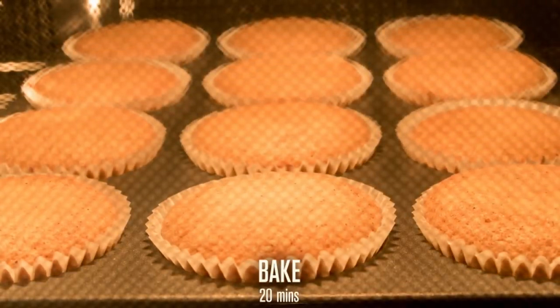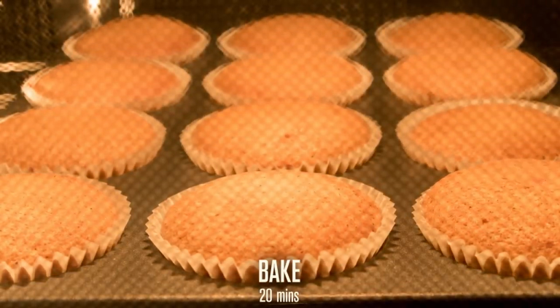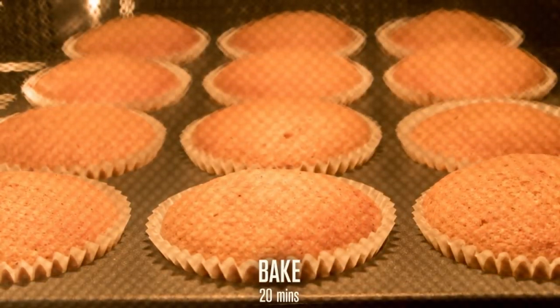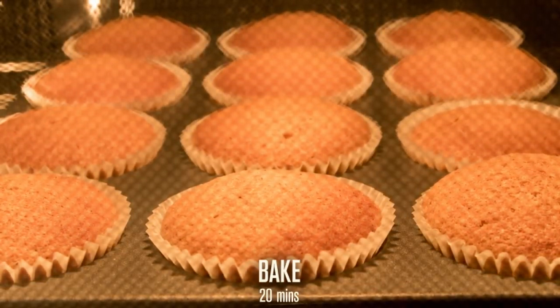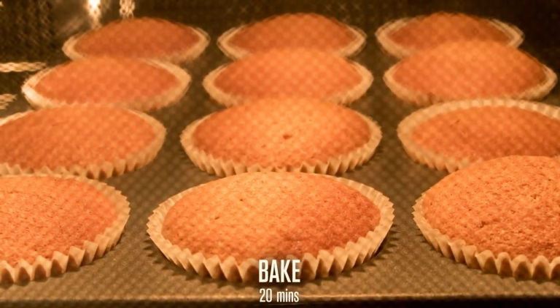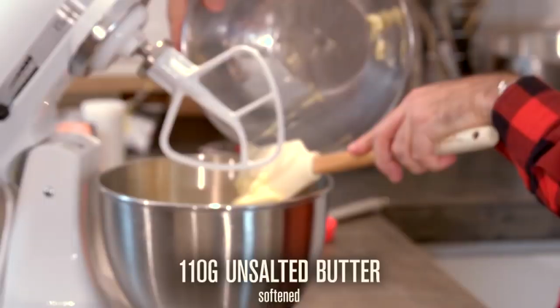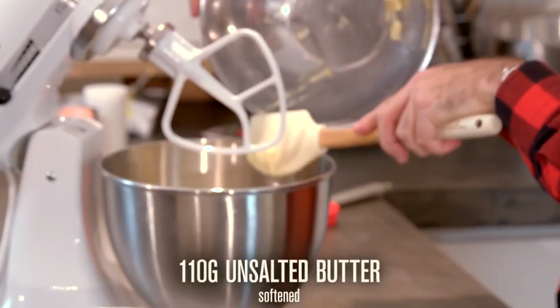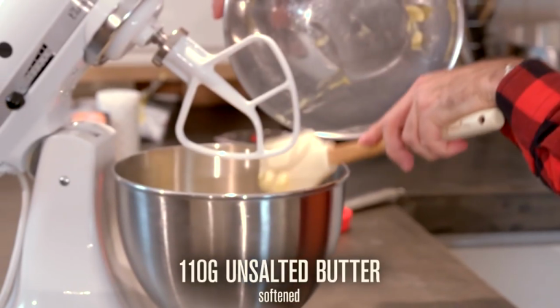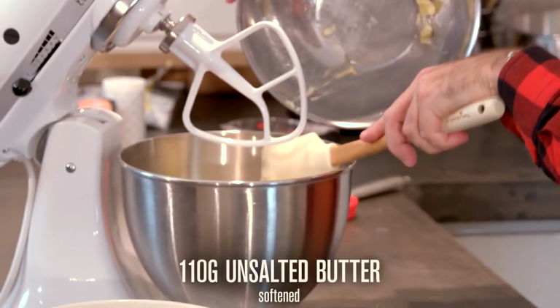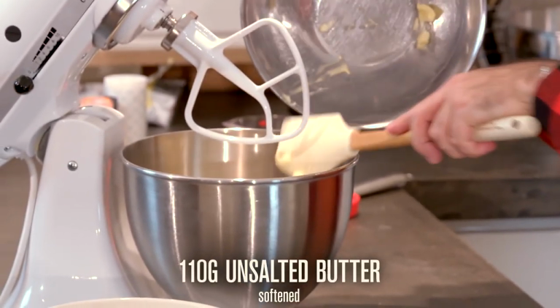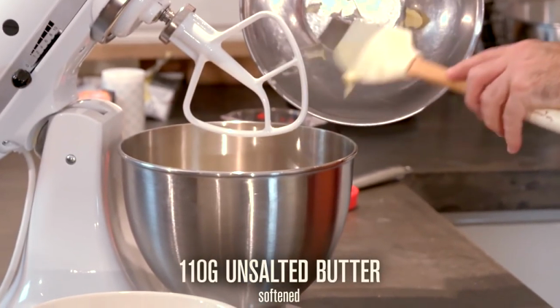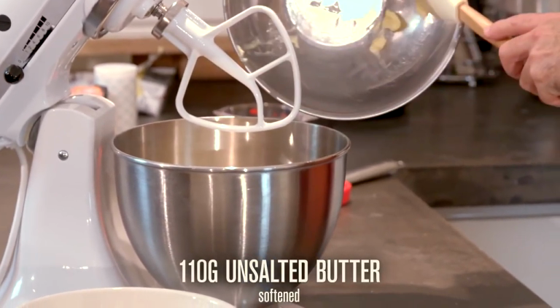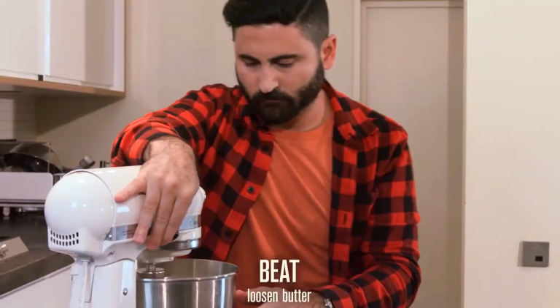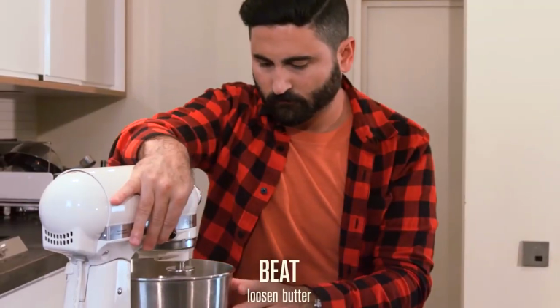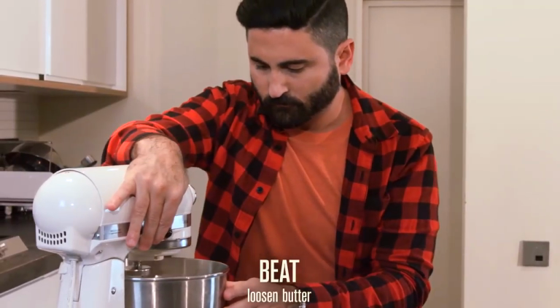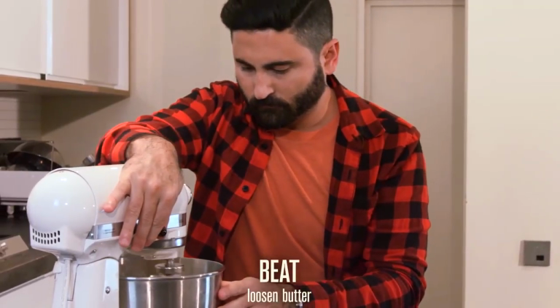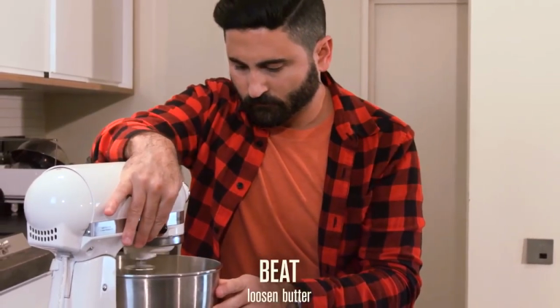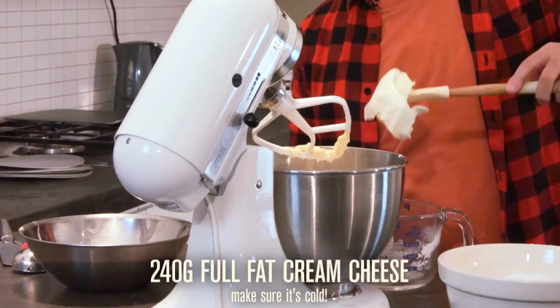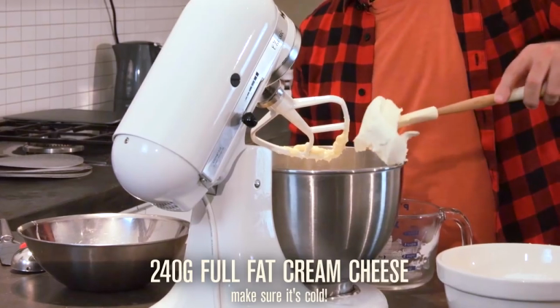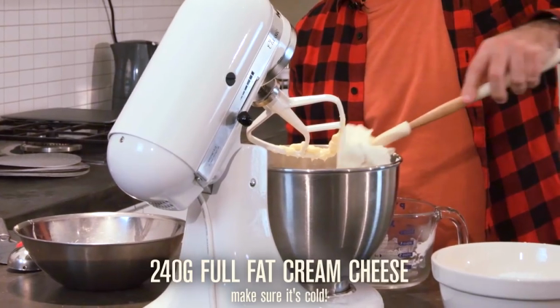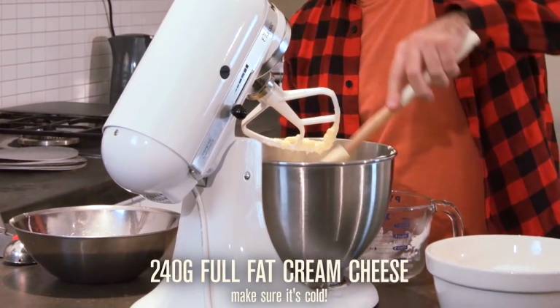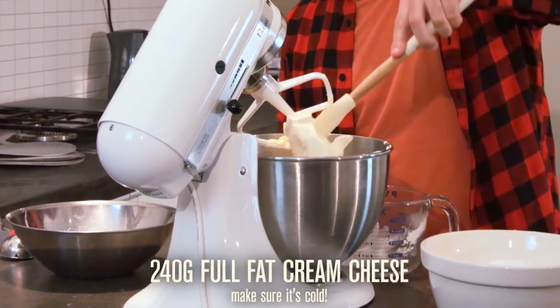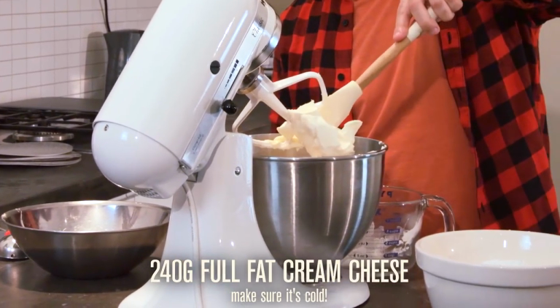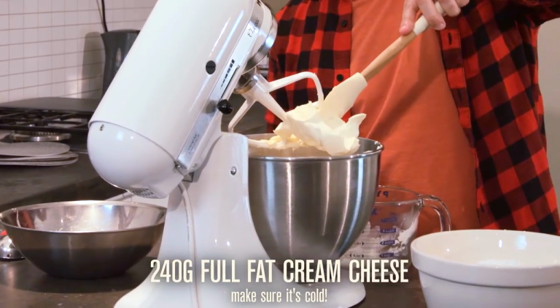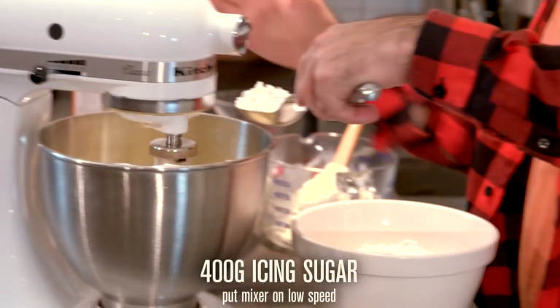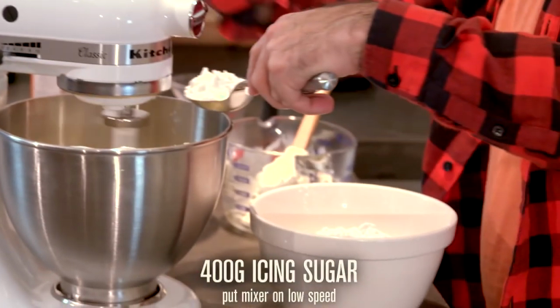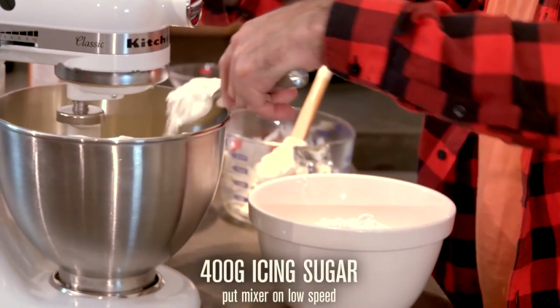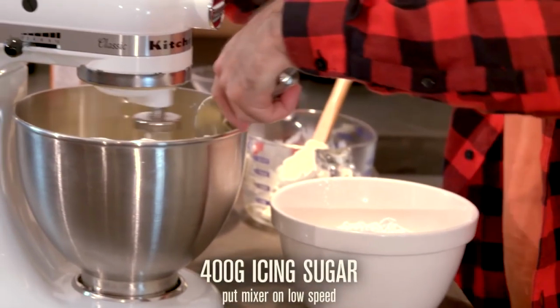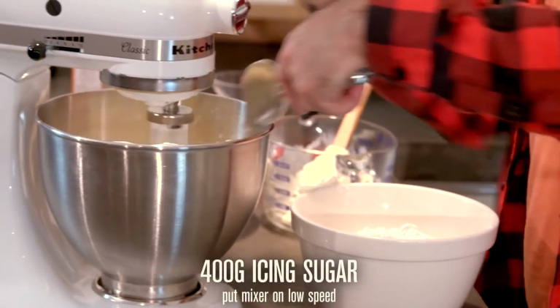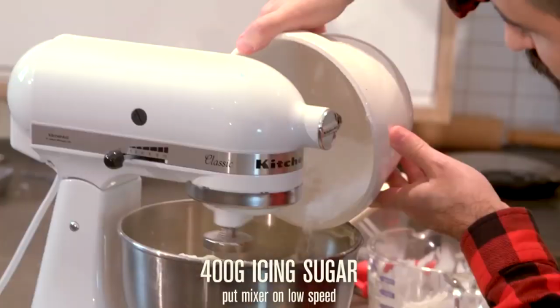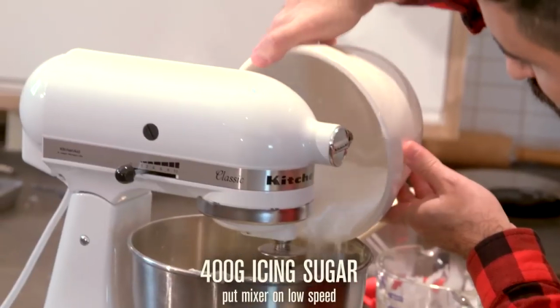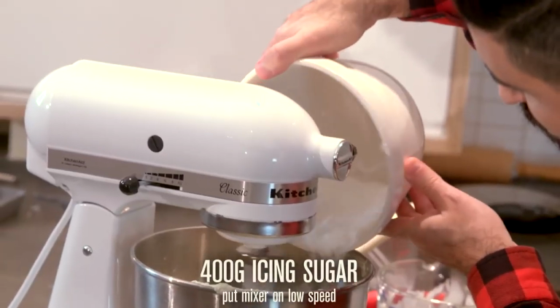For the frosting, beat softened unsalted butter. Add in cold, full-fat cream cheese and the icing sugar and beat.